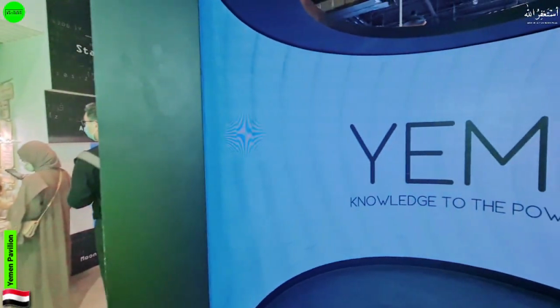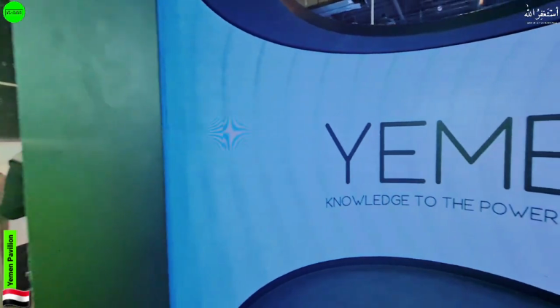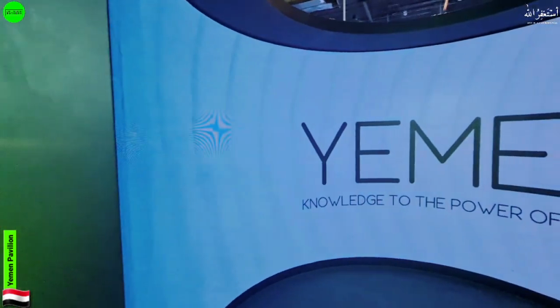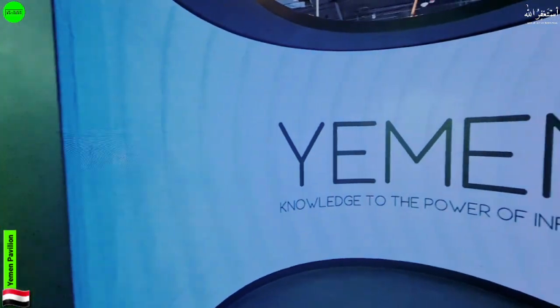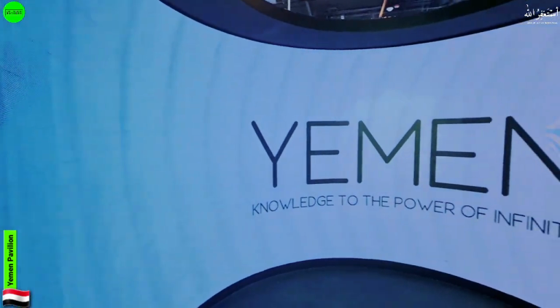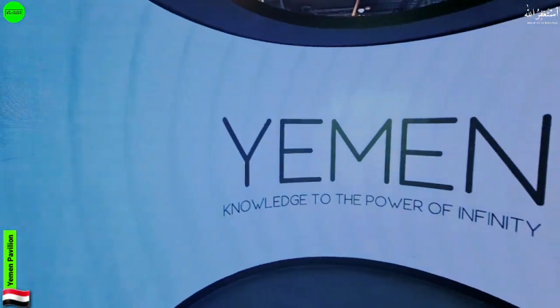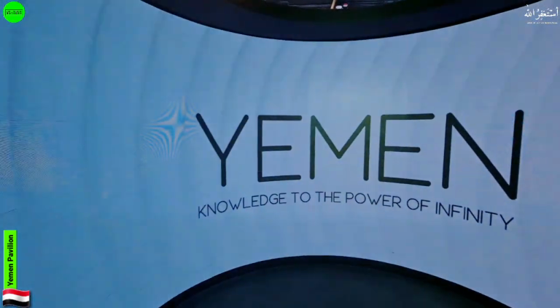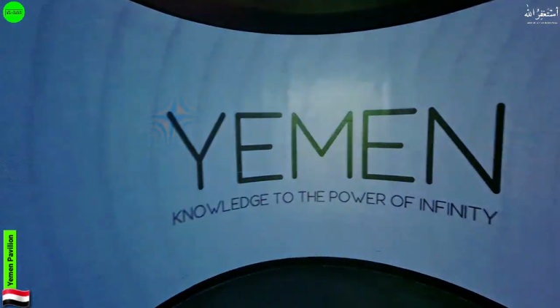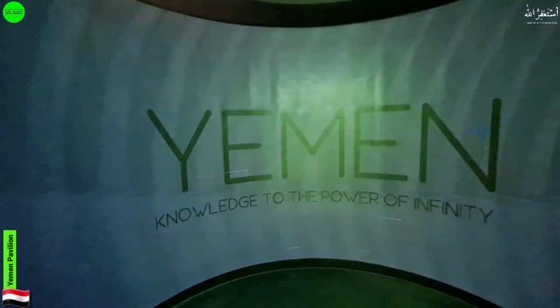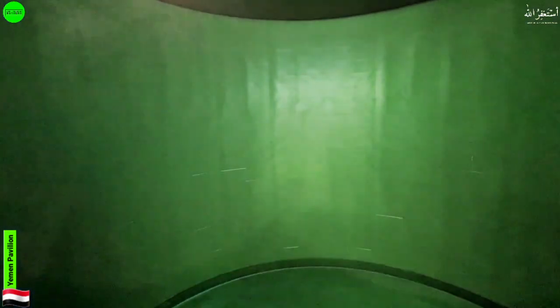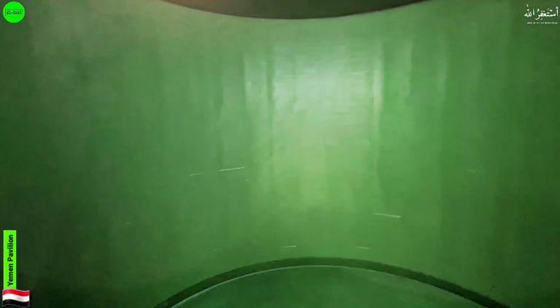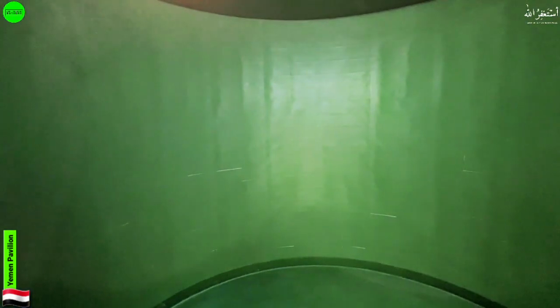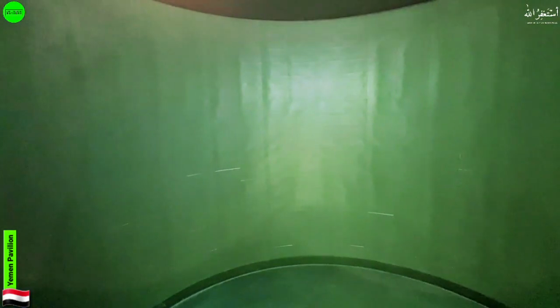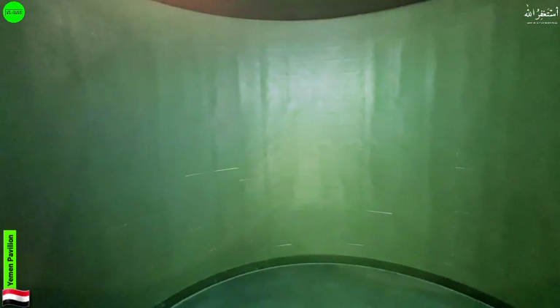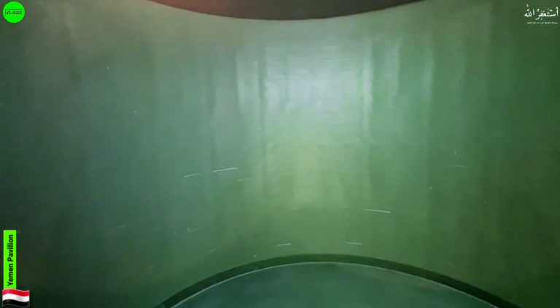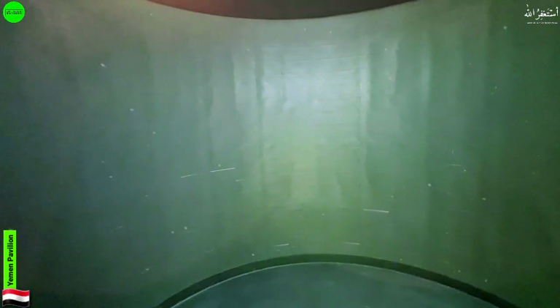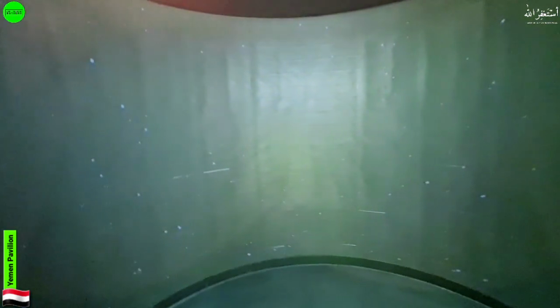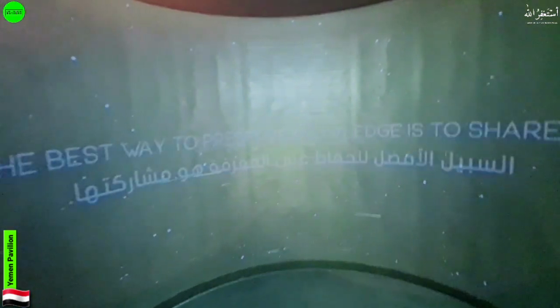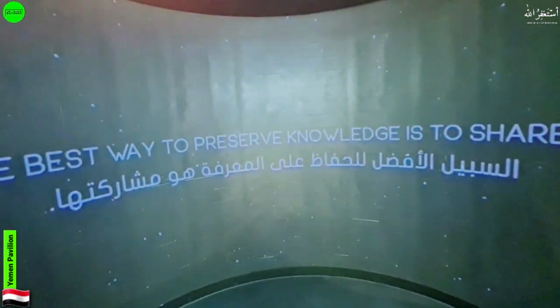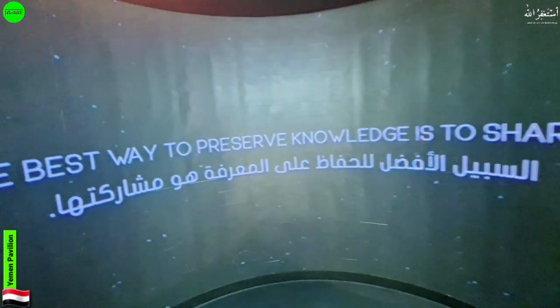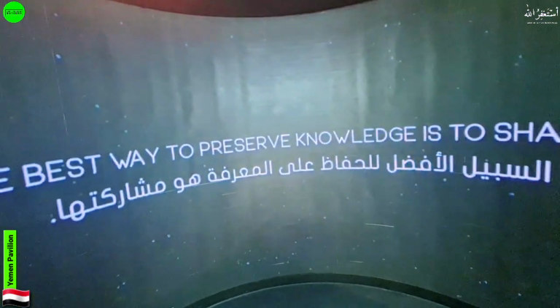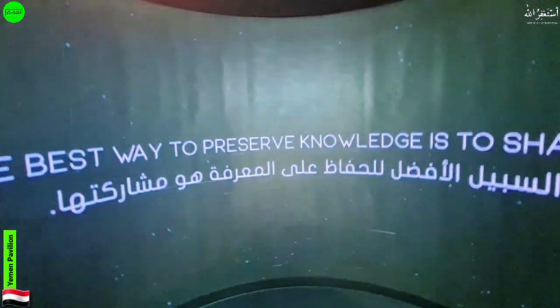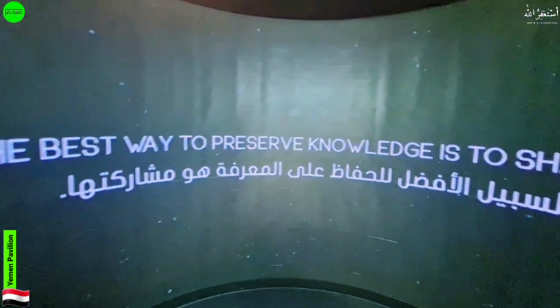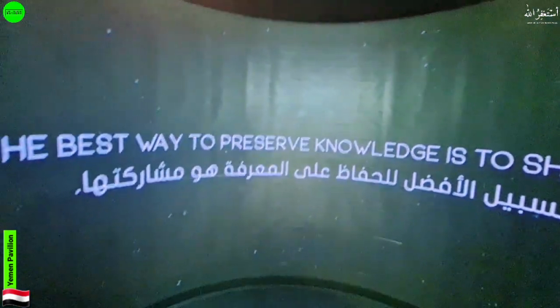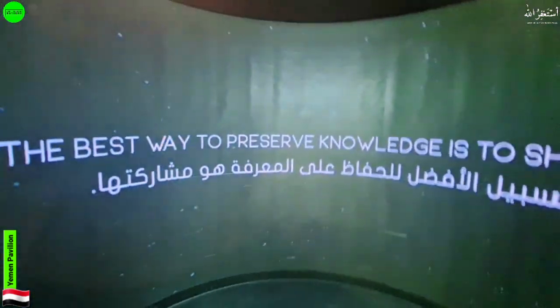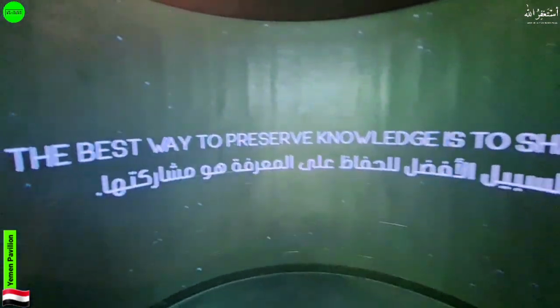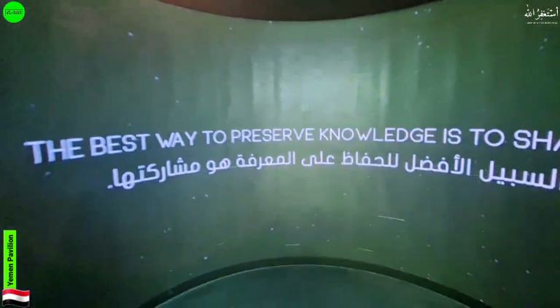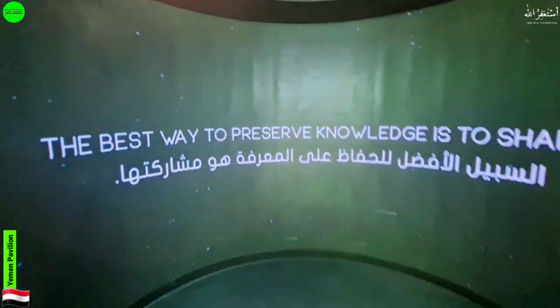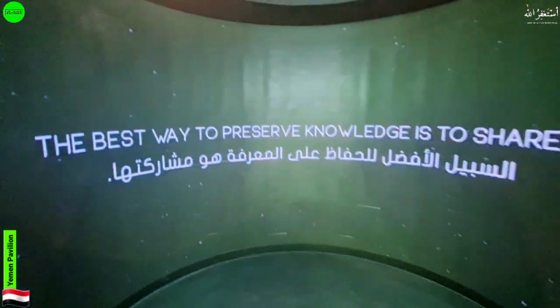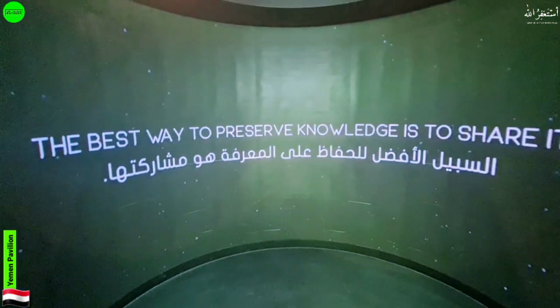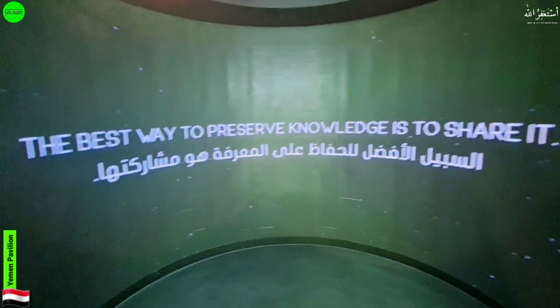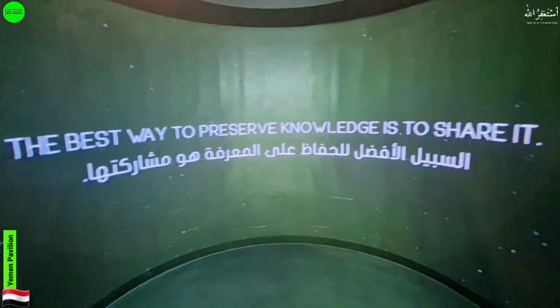Let's move on — there's a small room here where they're displaying something about the knowledge of Yemen. Let's explore this area.